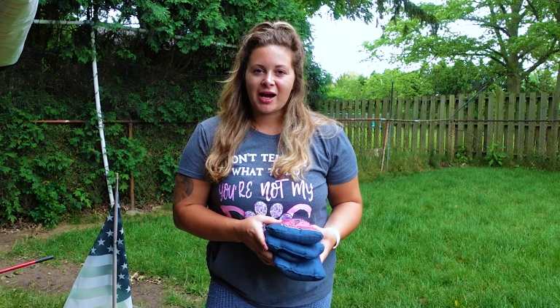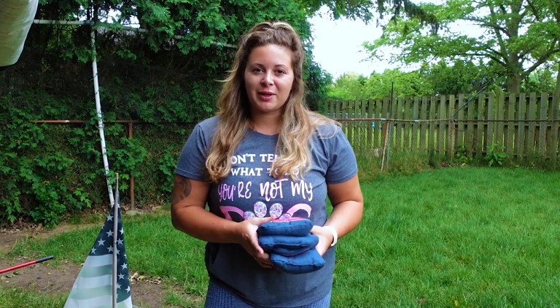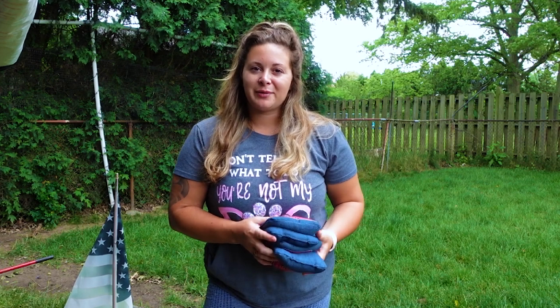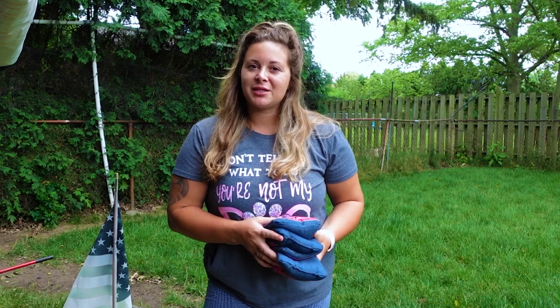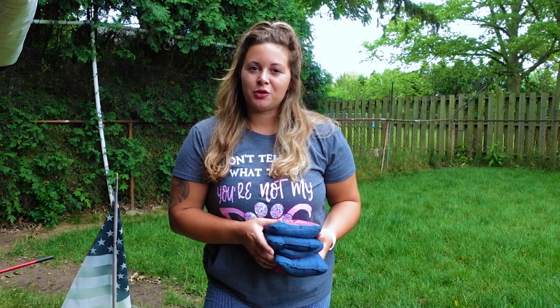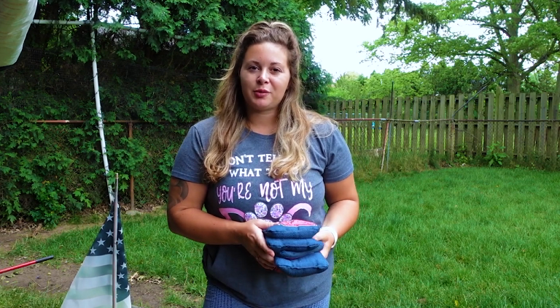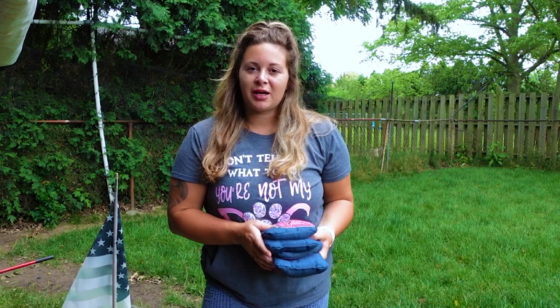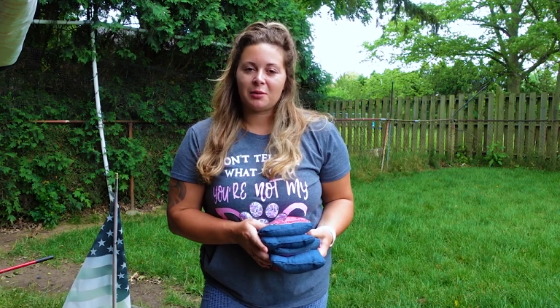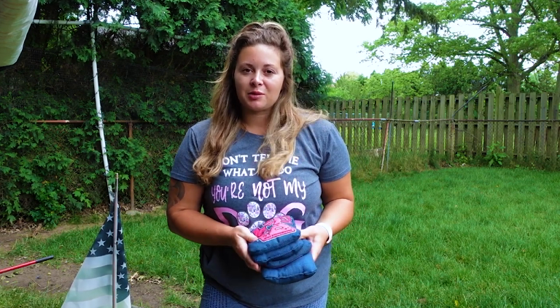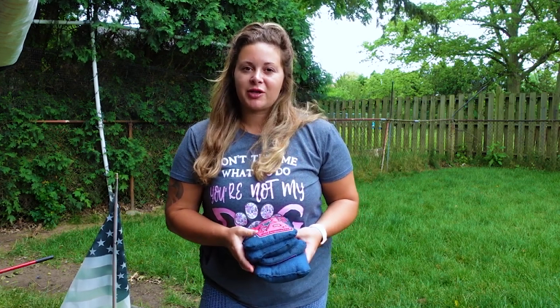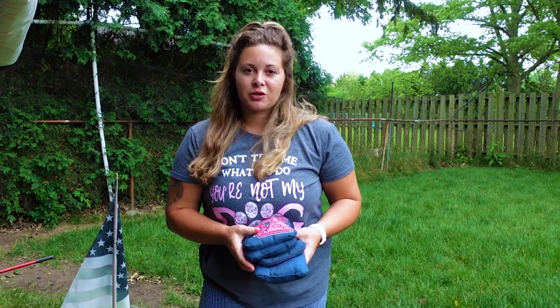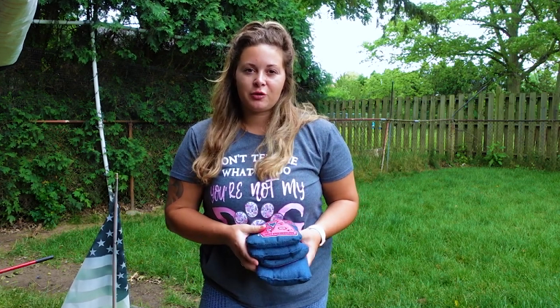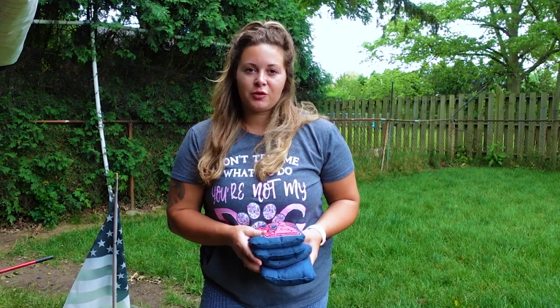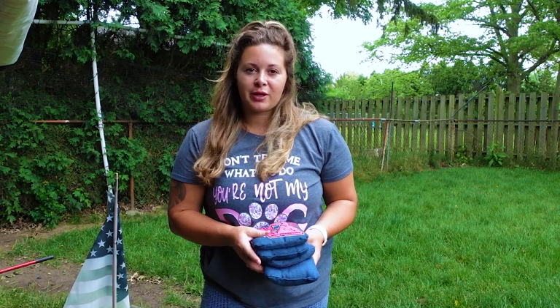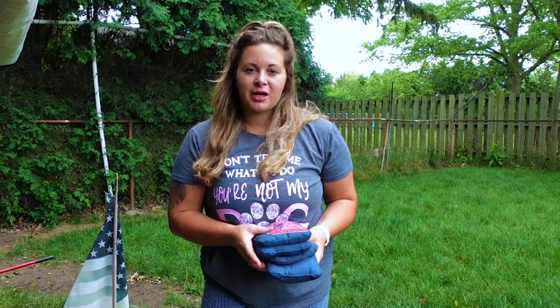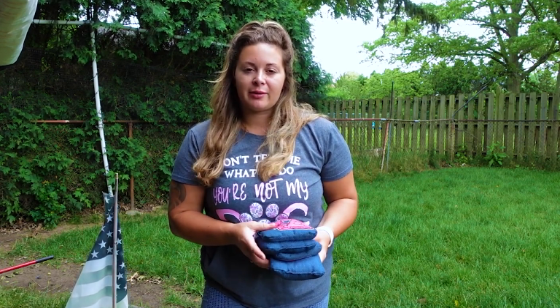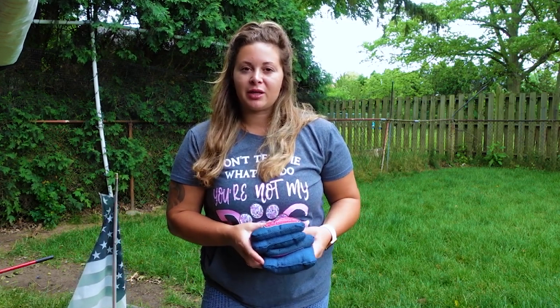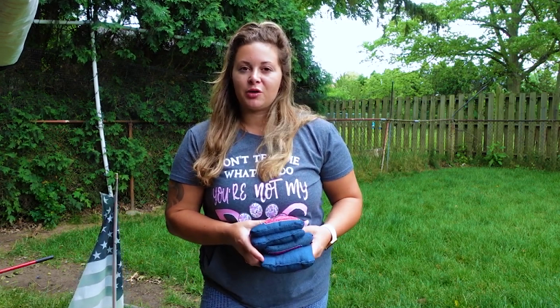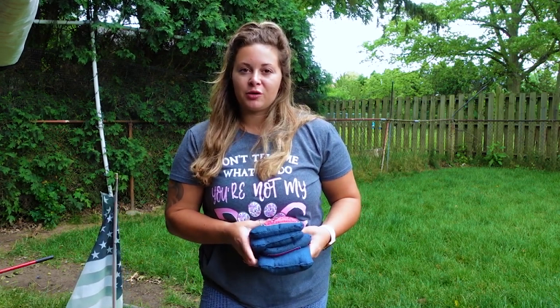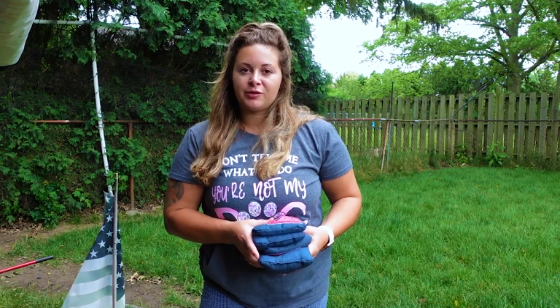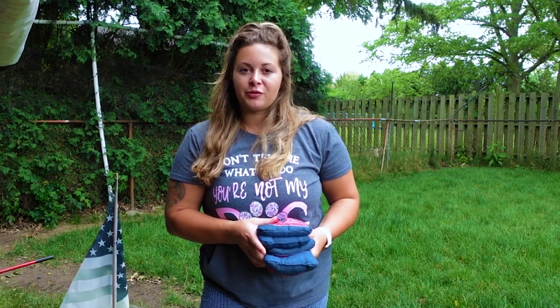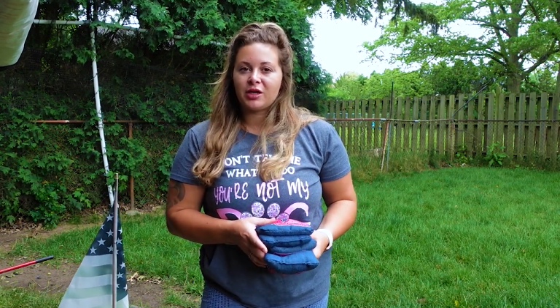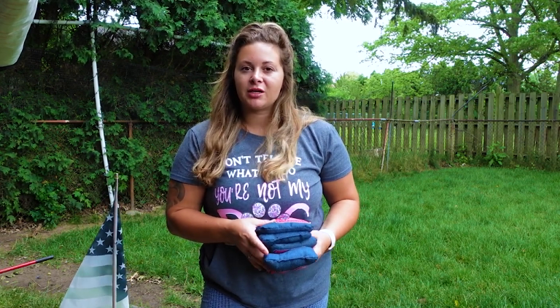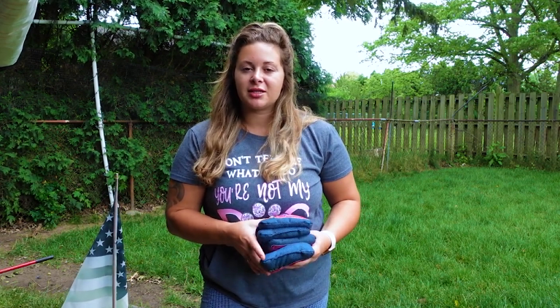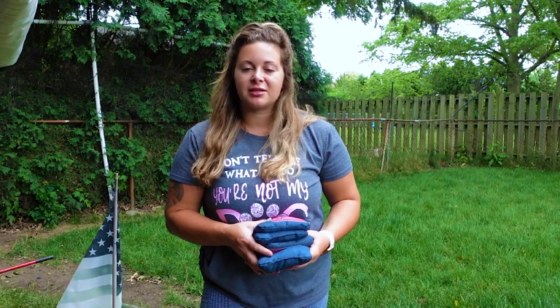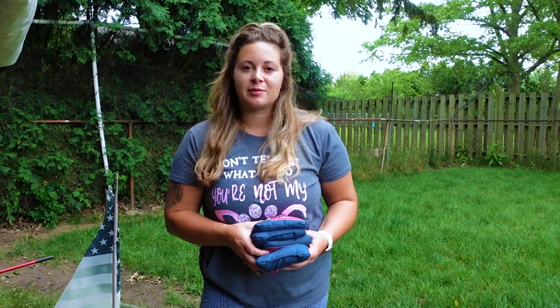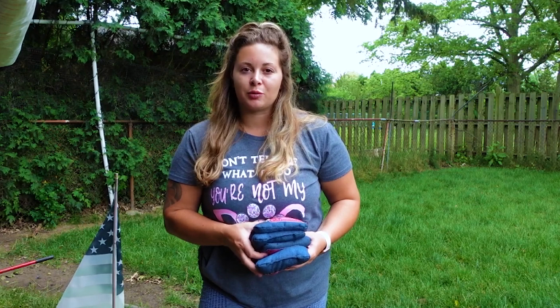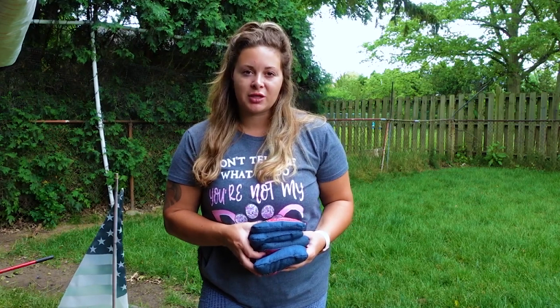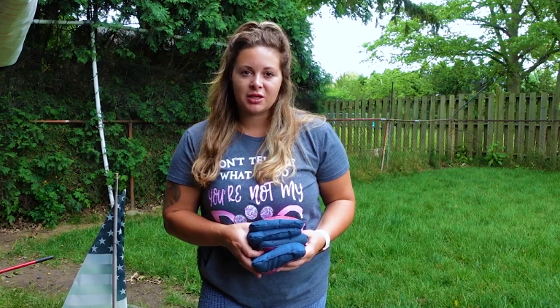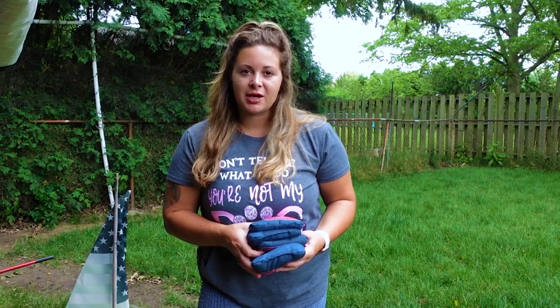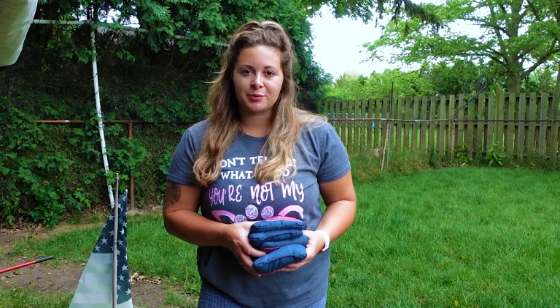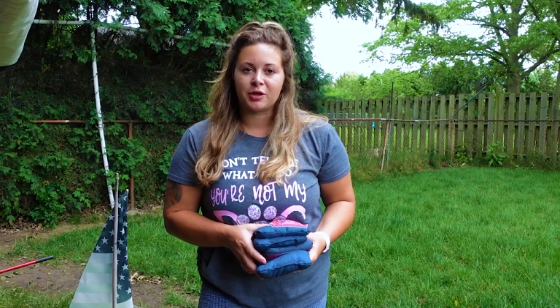Hi, my name is Nicole Pratt and I'm a professional cornhole player. I've been playing cornhole for four years and this is my rookie year as a pro.